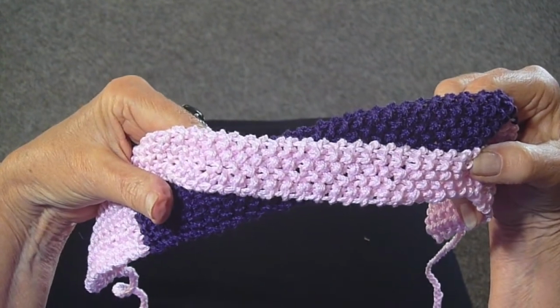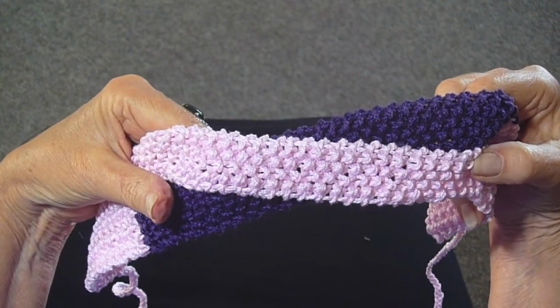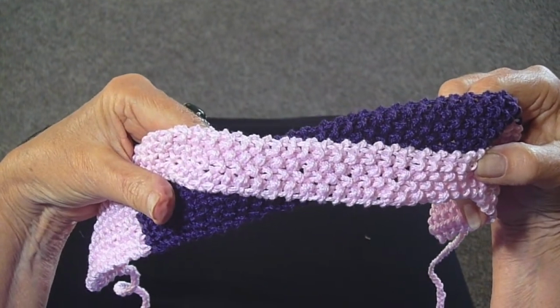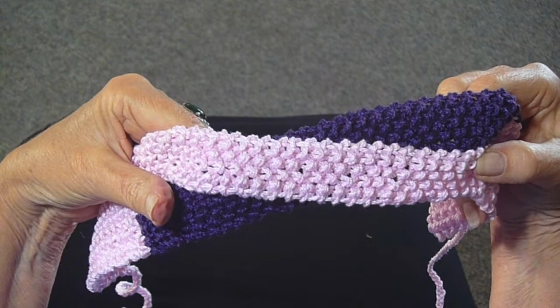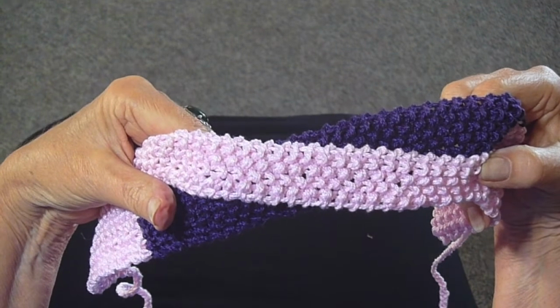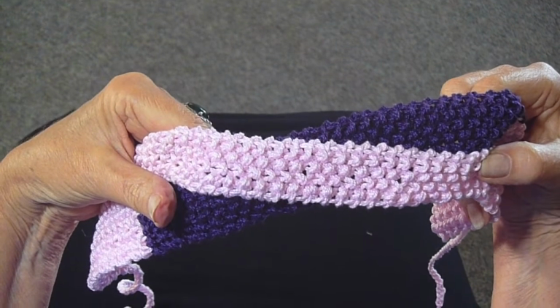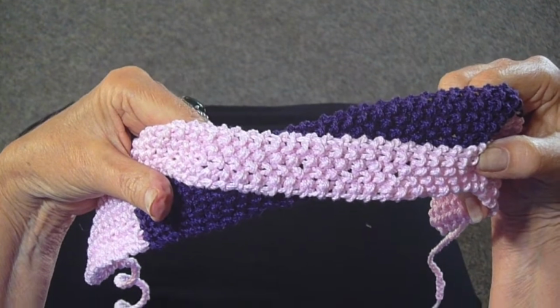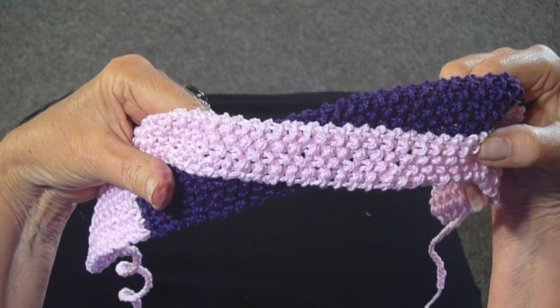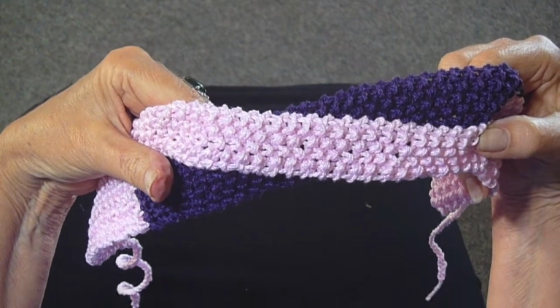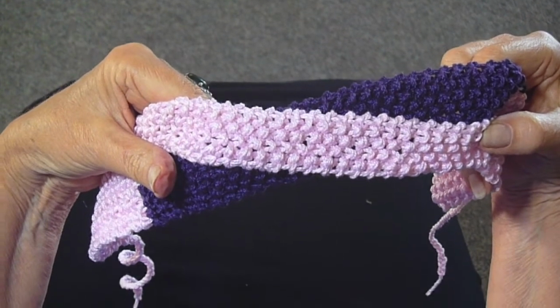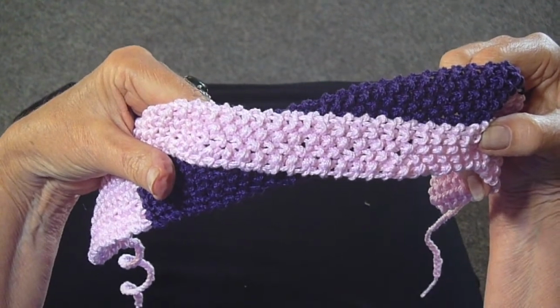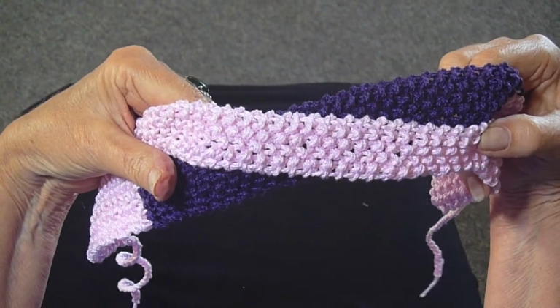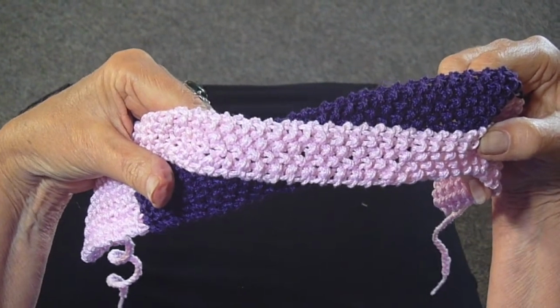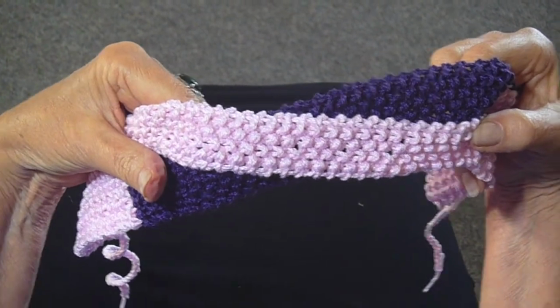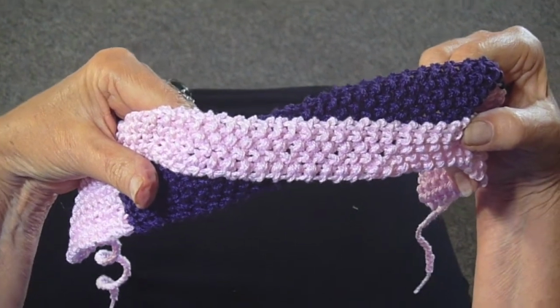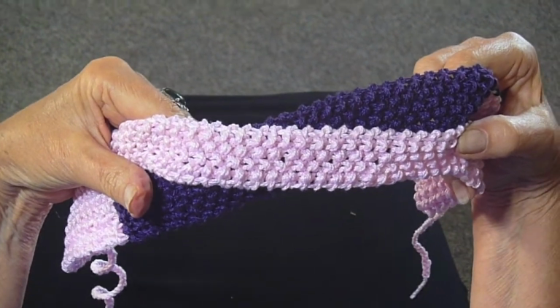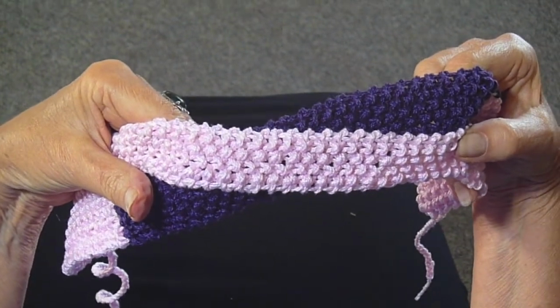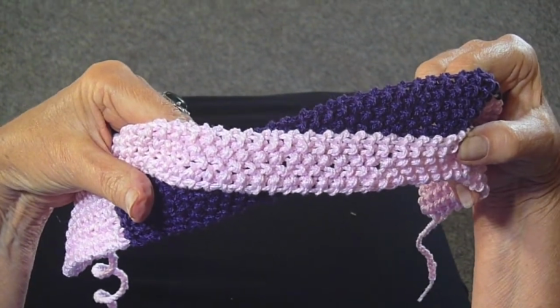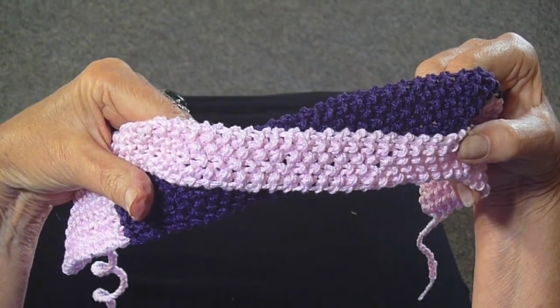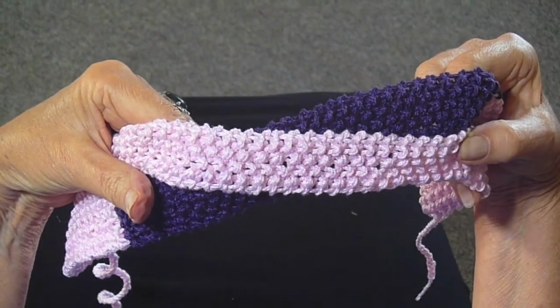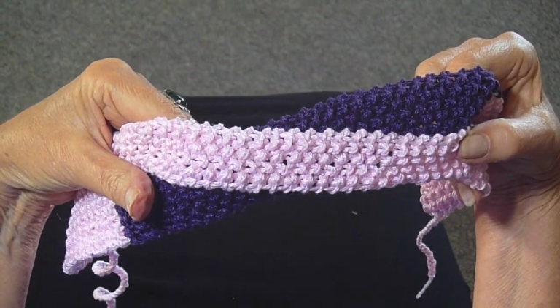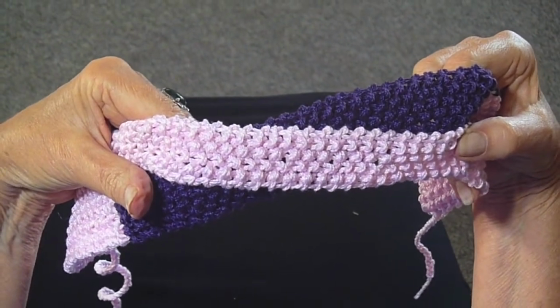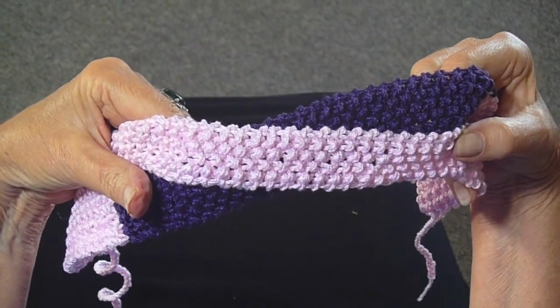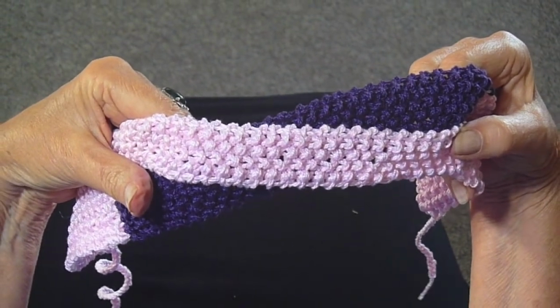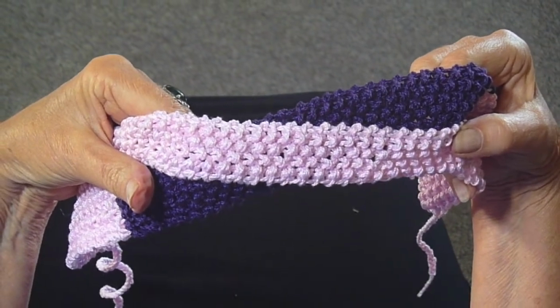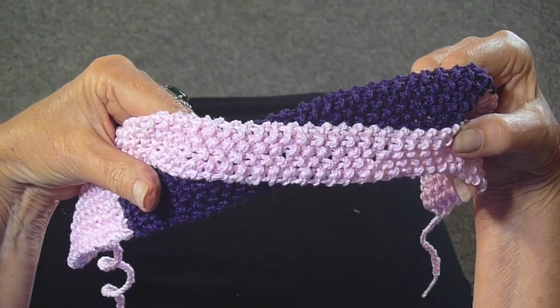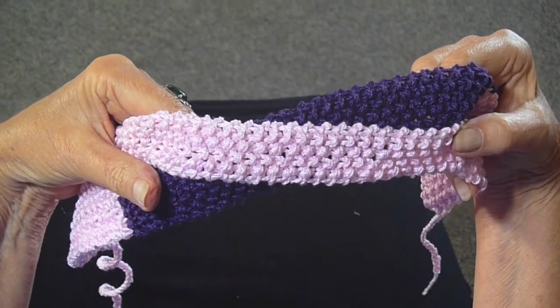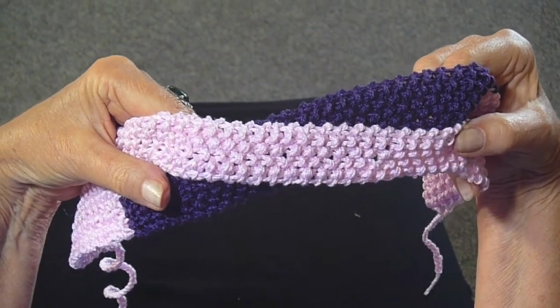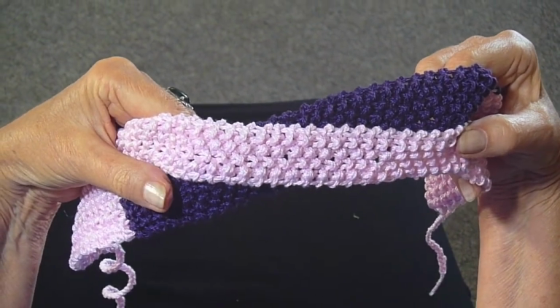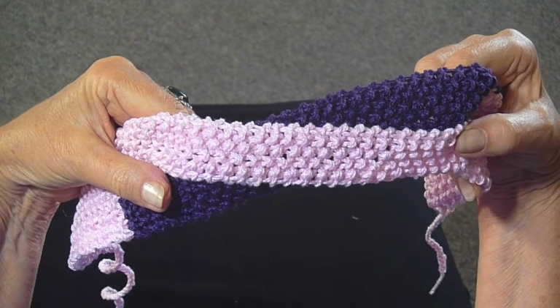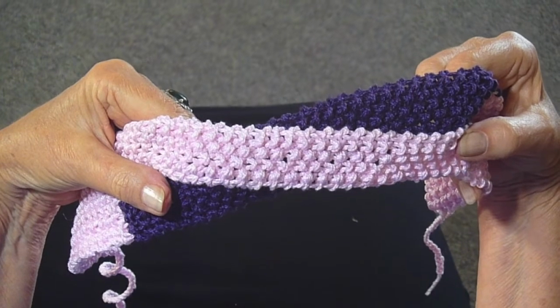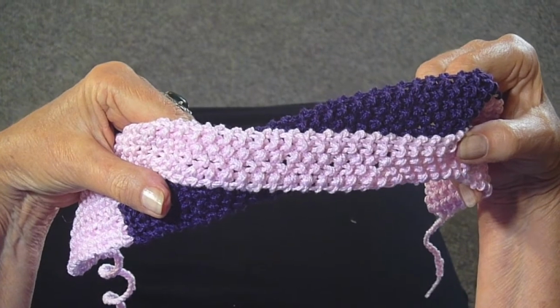So there's your crisscross headband! Of course you can always make this in one solid color, but I think it's really cute in two colors, so I hope you'll give it a try.